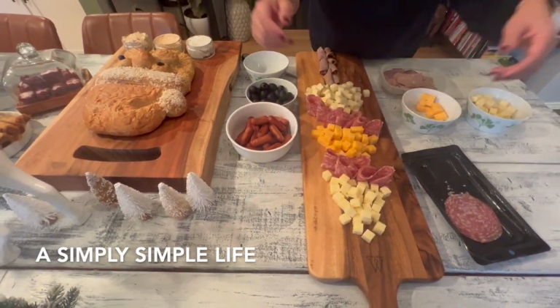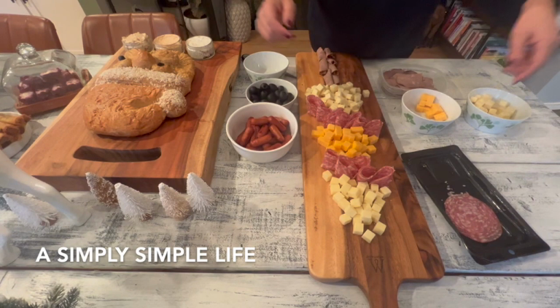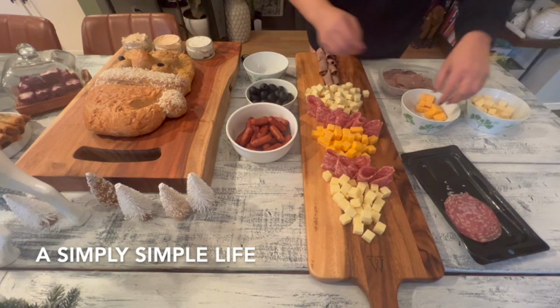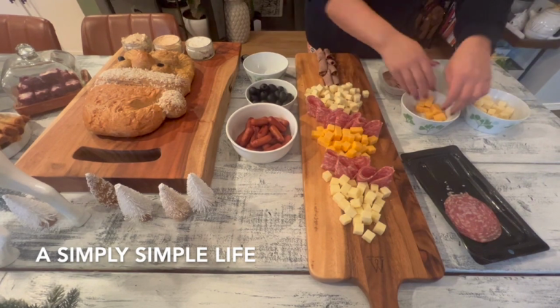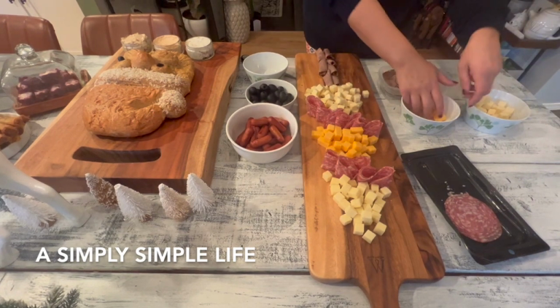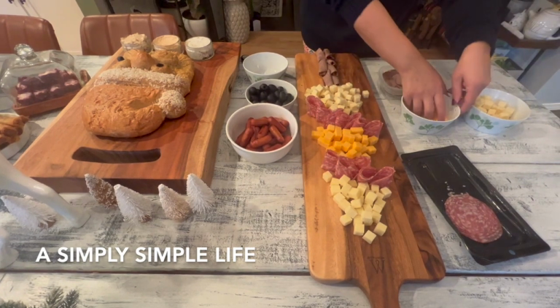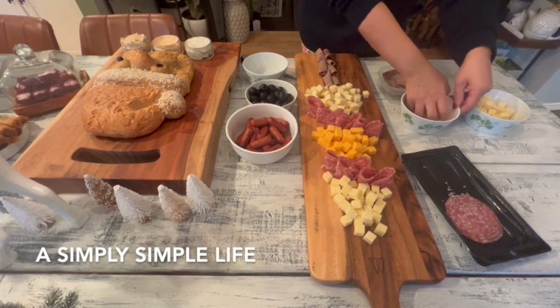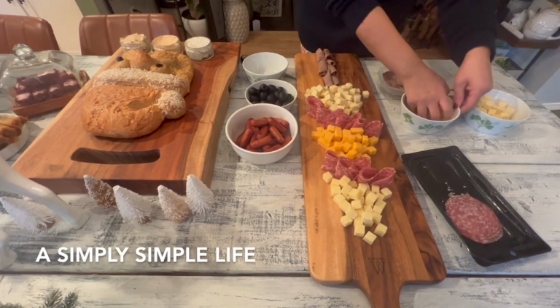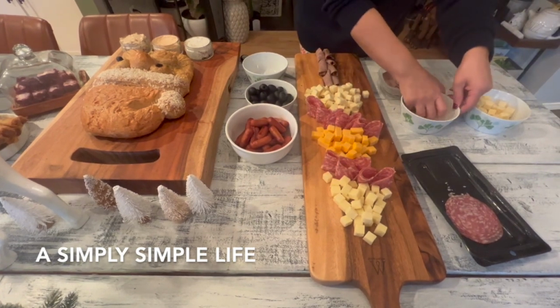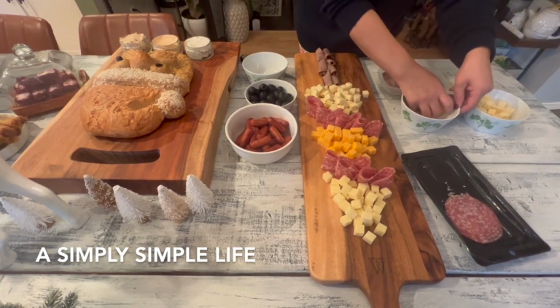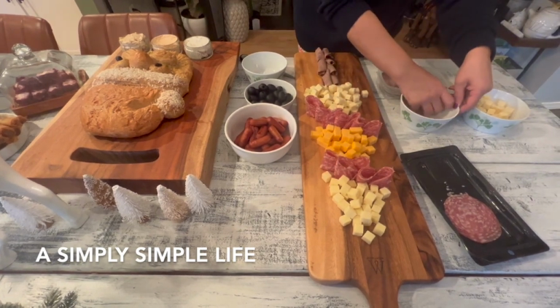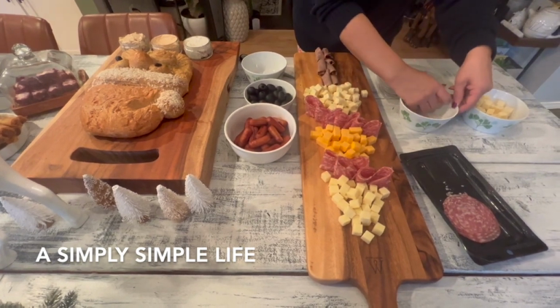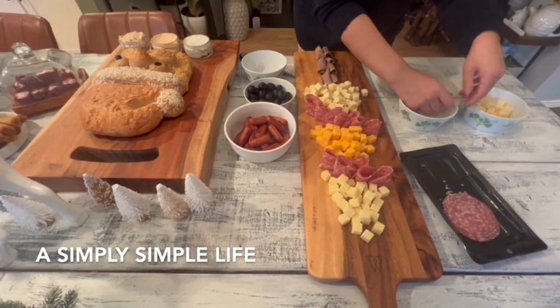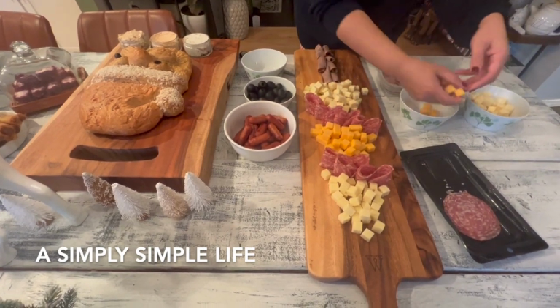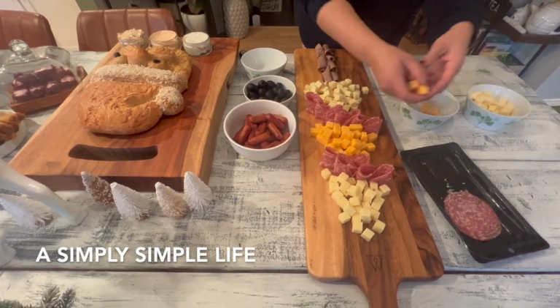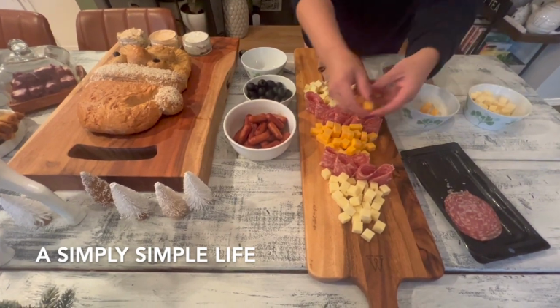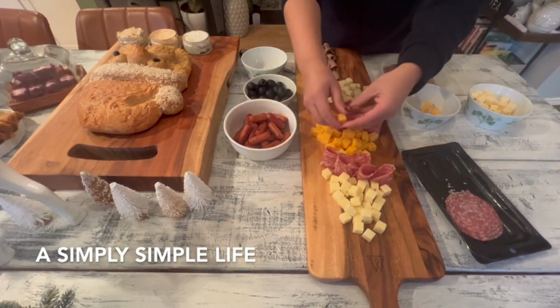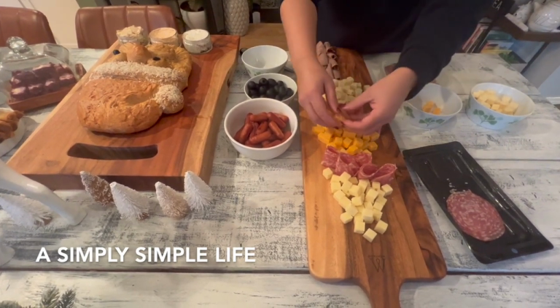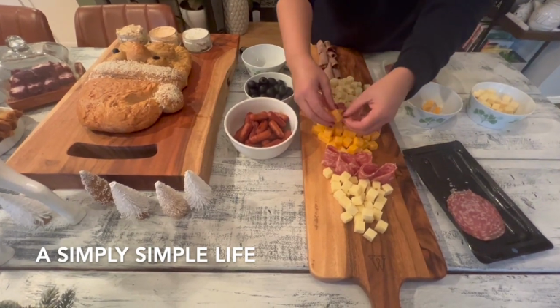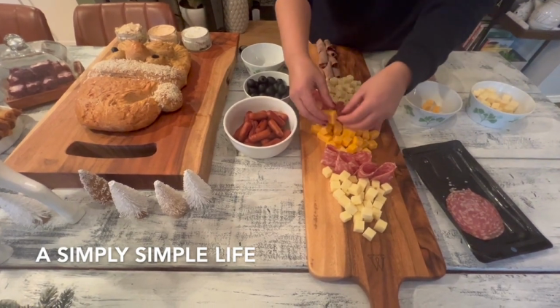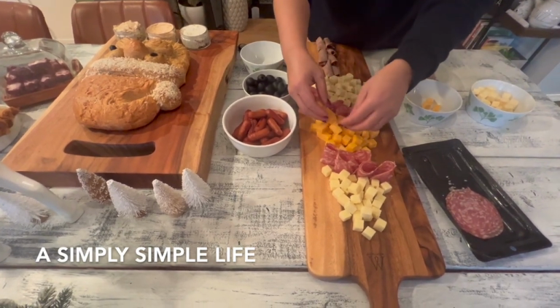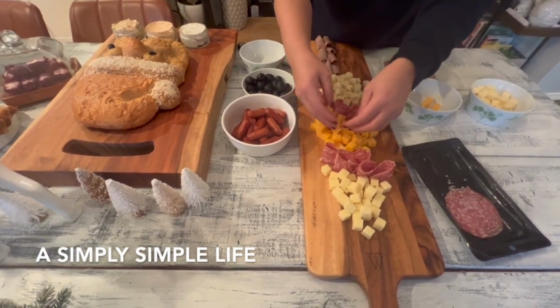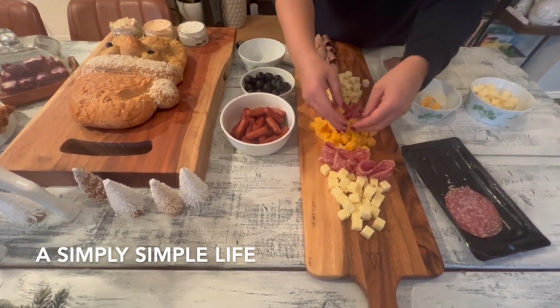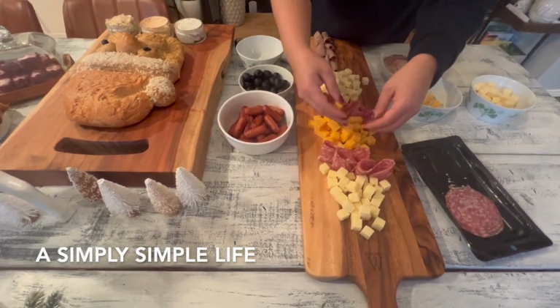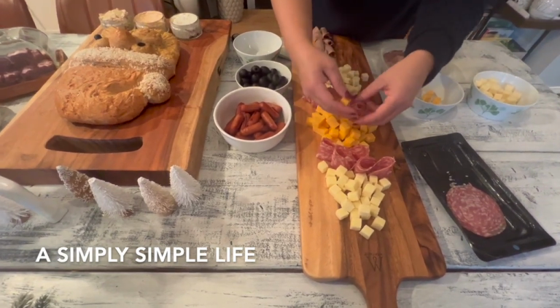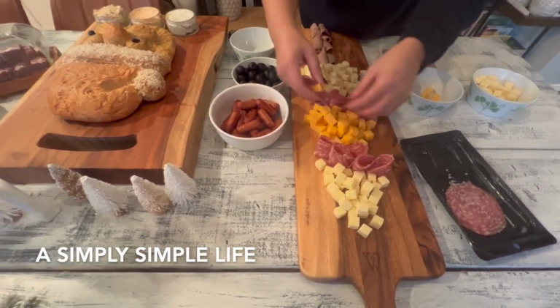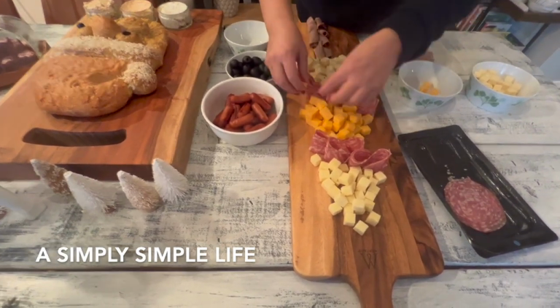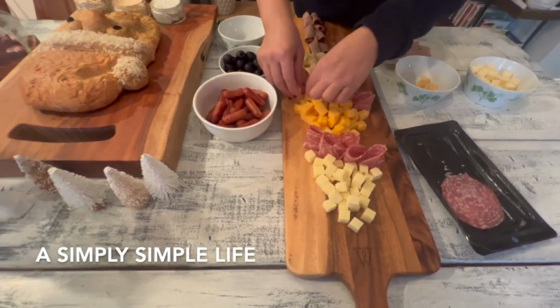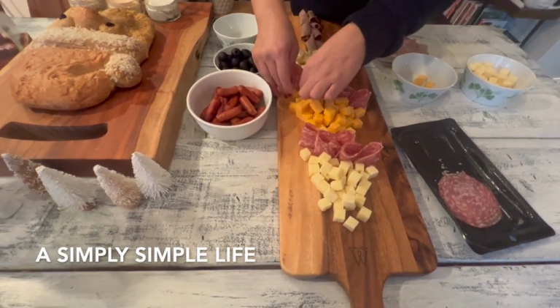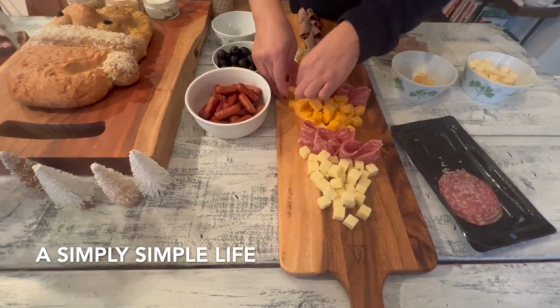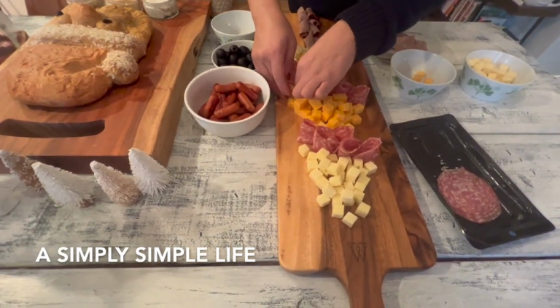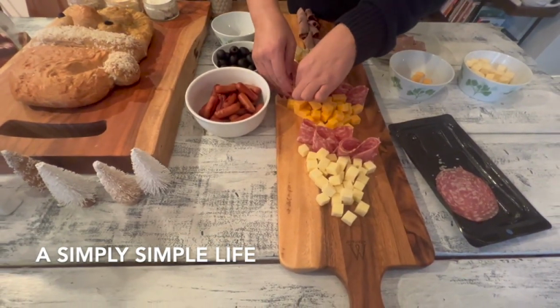Let's put a few more cheddar here. Now it looks more like a tree.